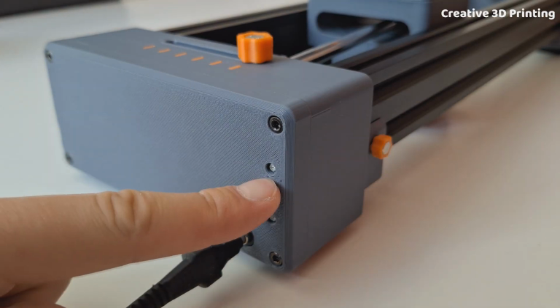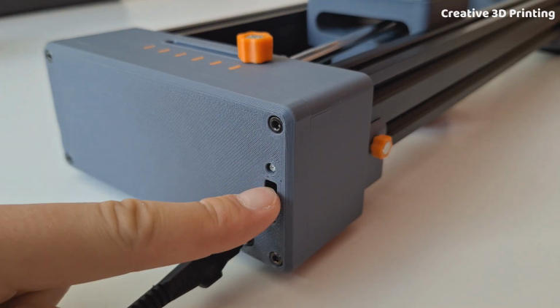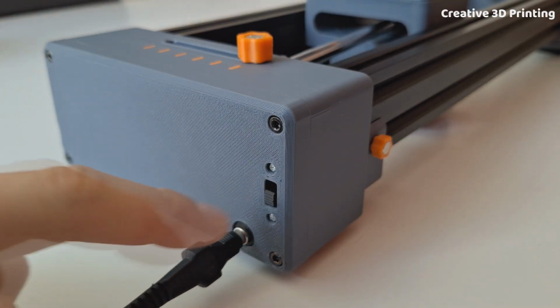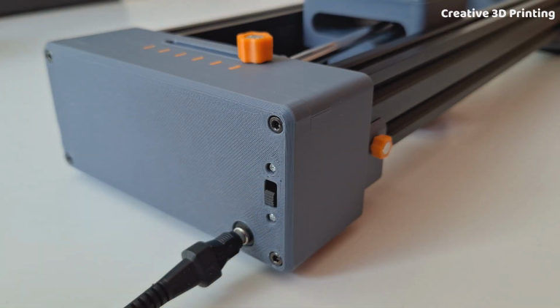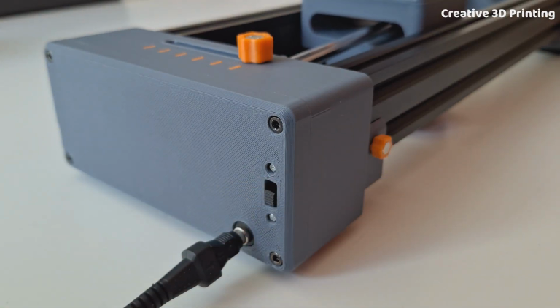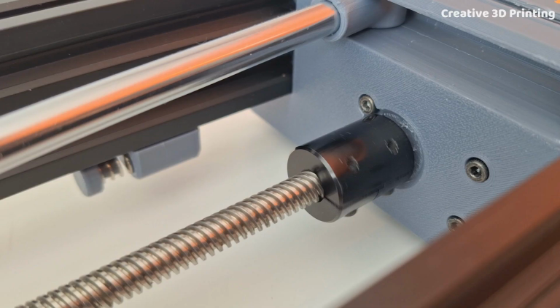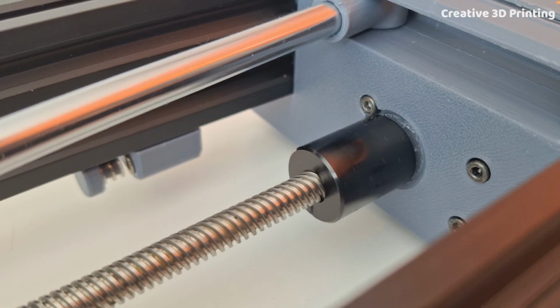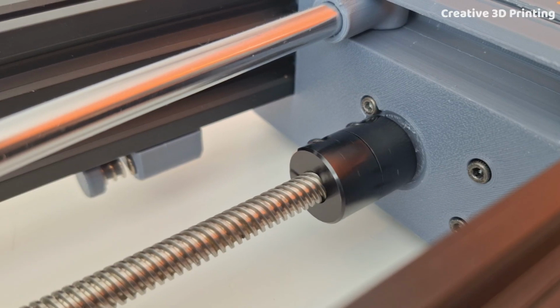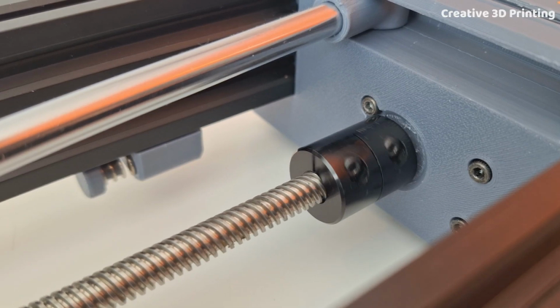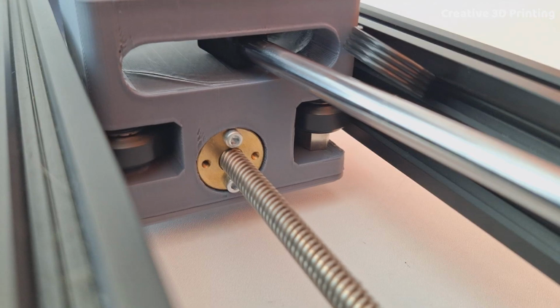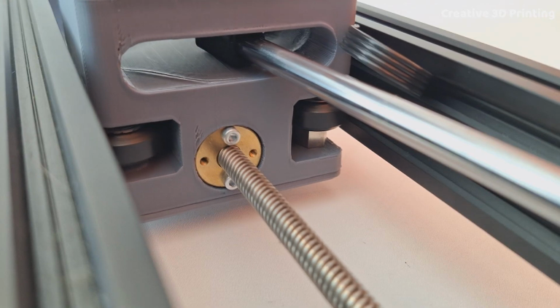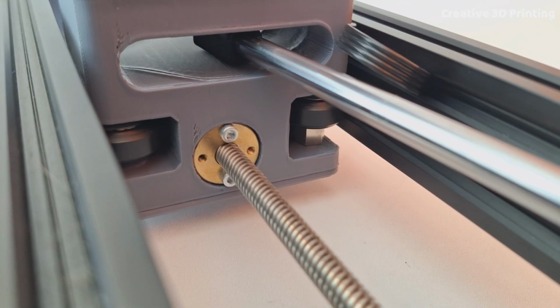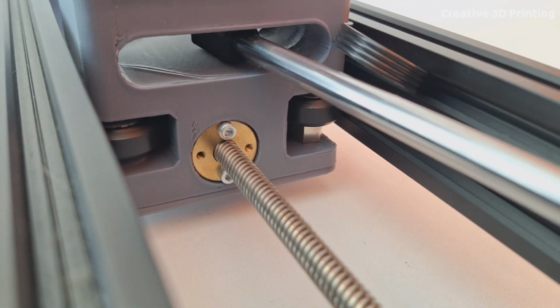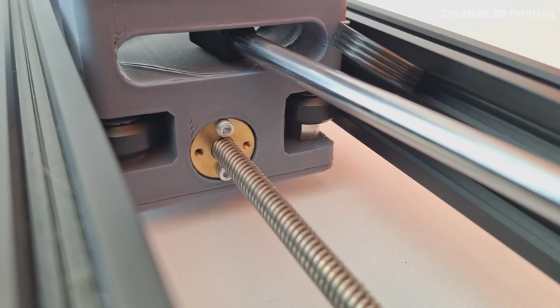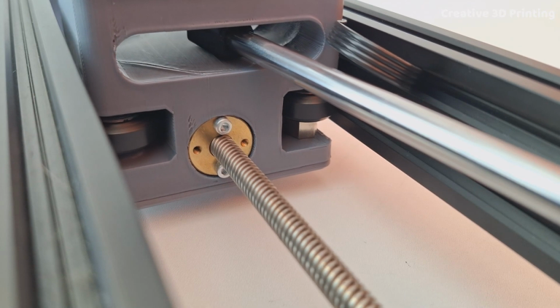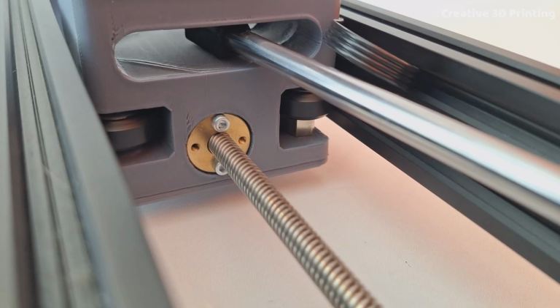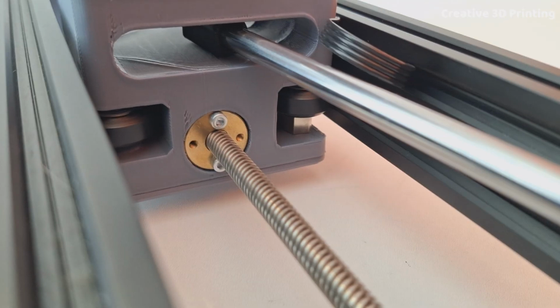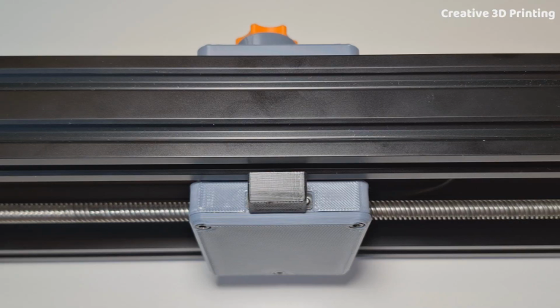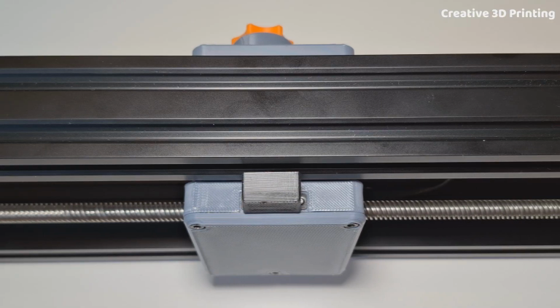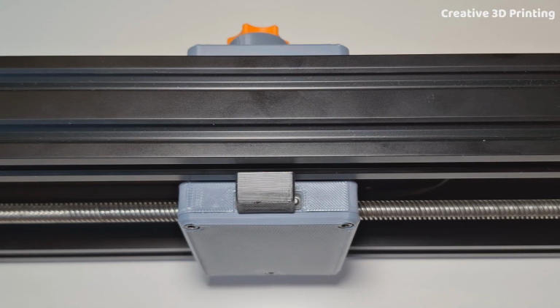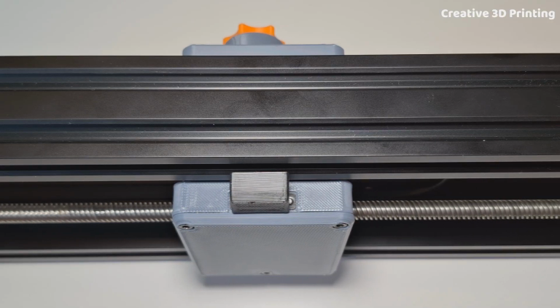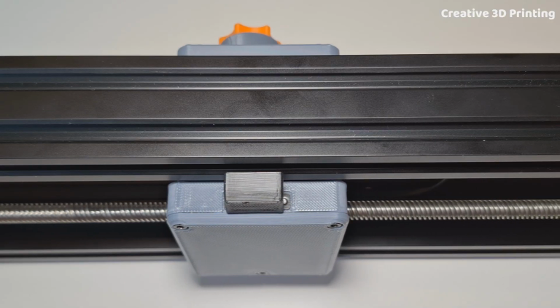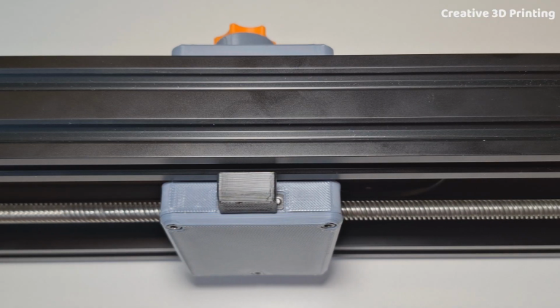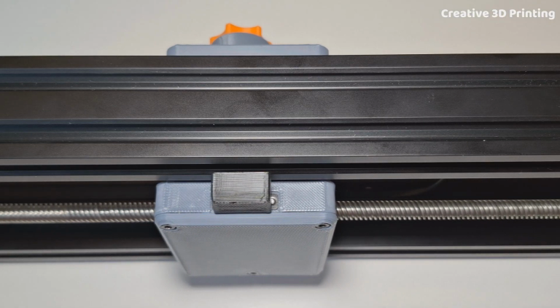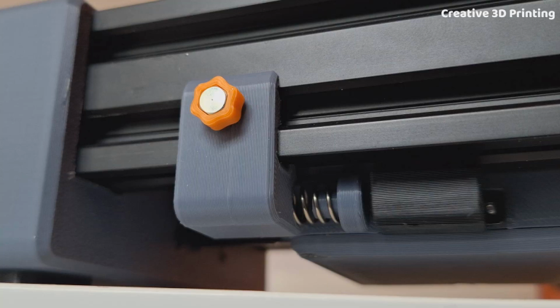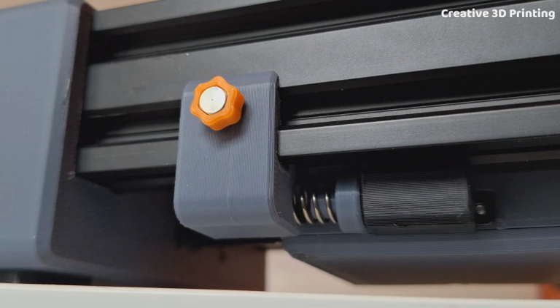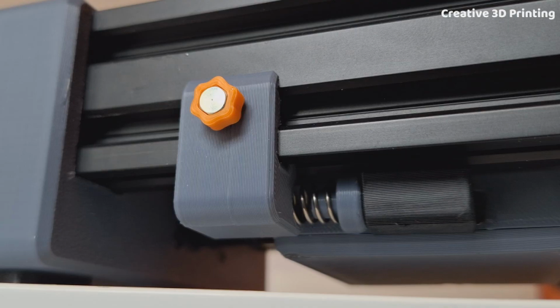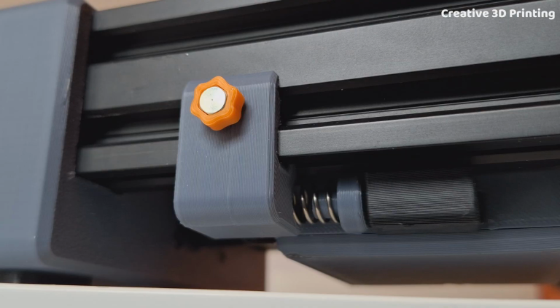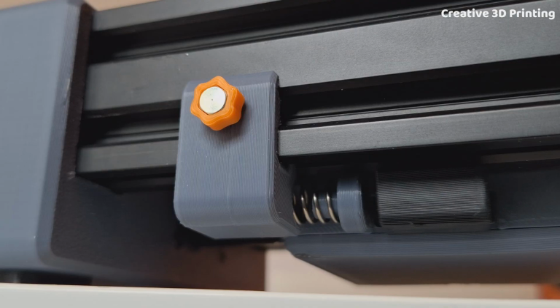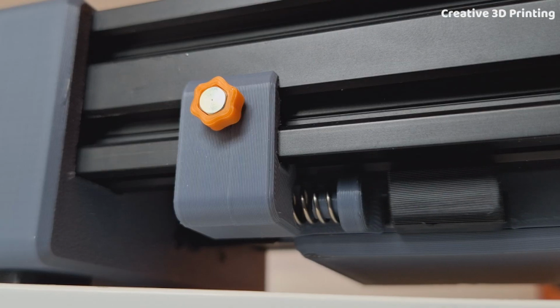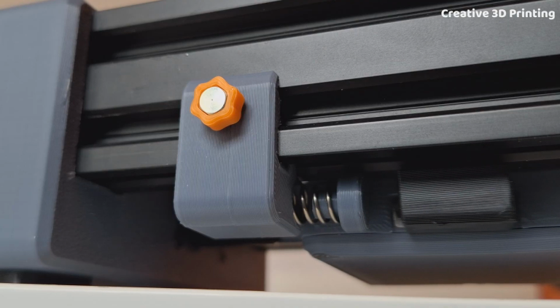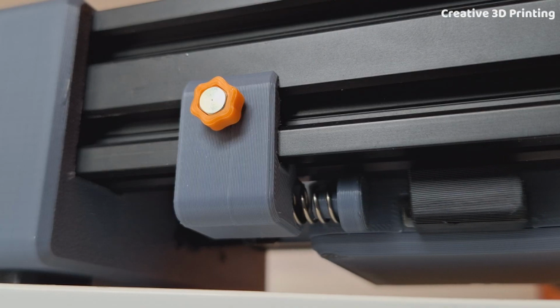This is my custom built motorized camera slider. It is completely modular and uses different mechanisms to move the camera.